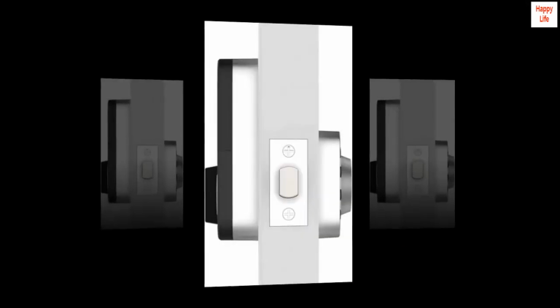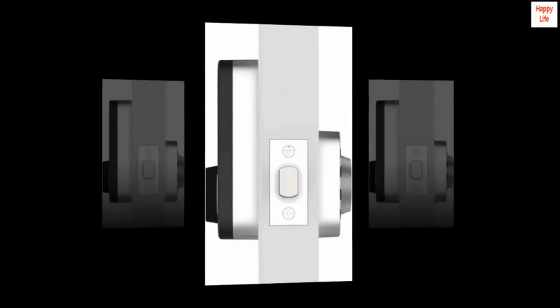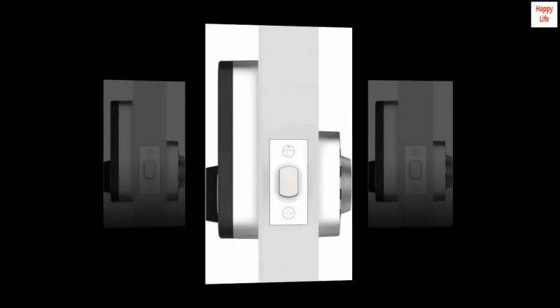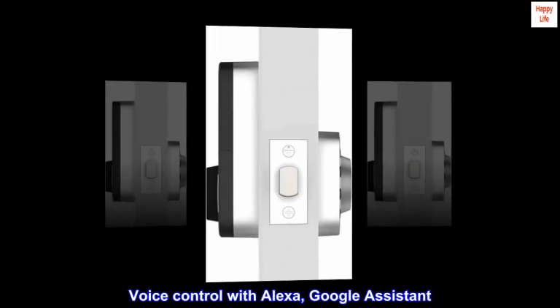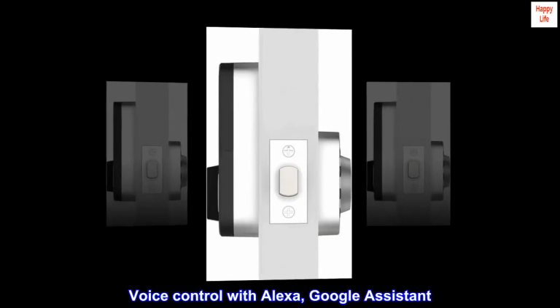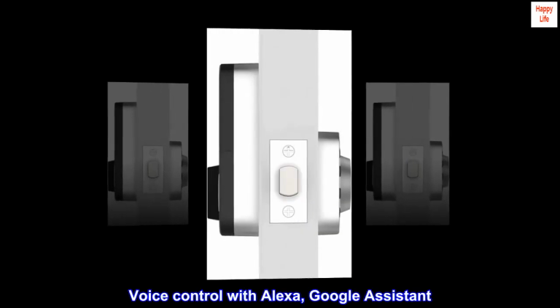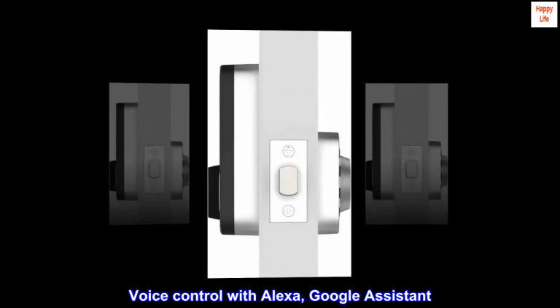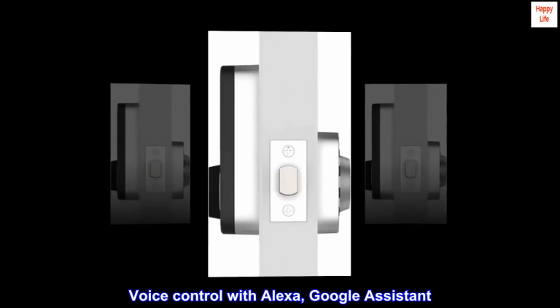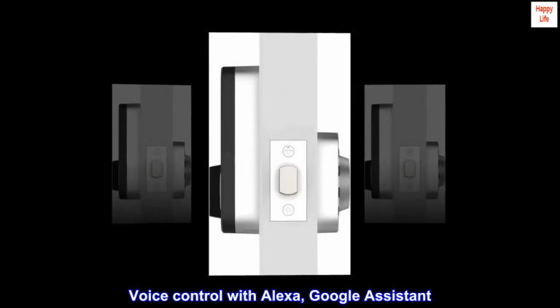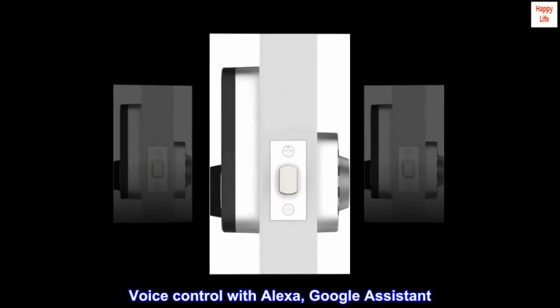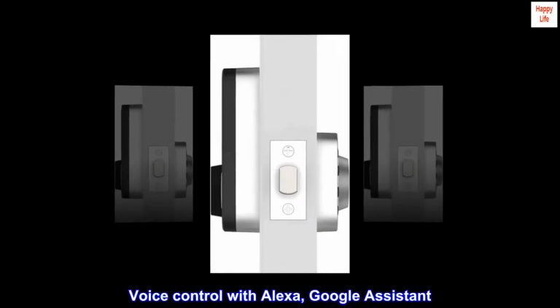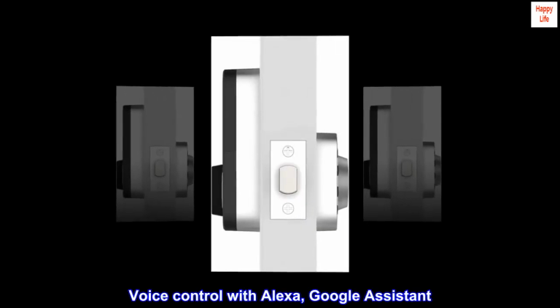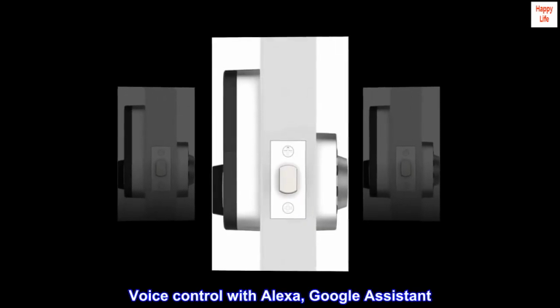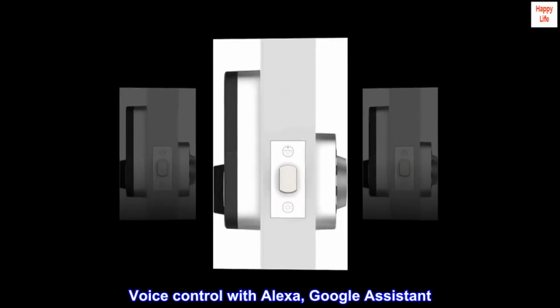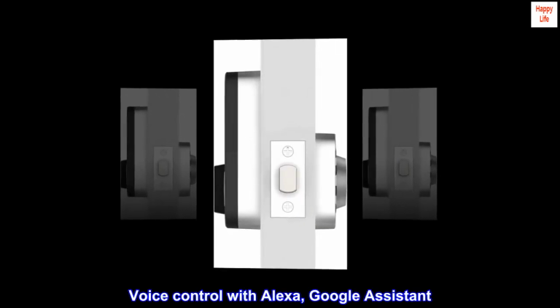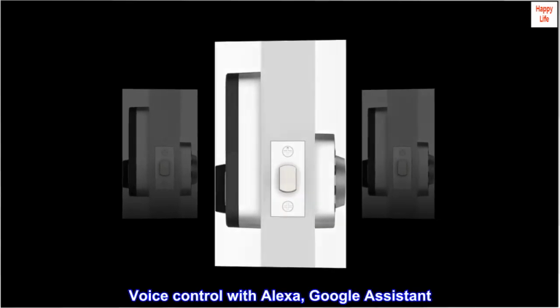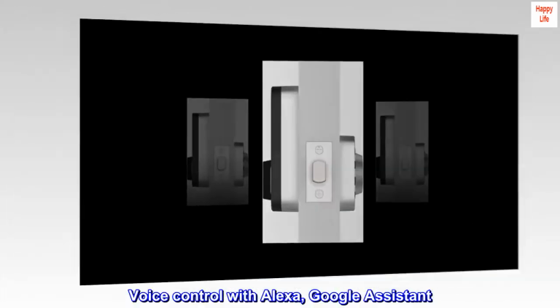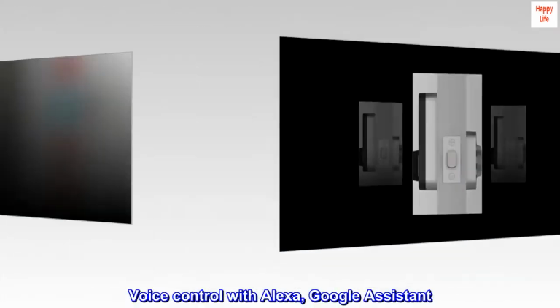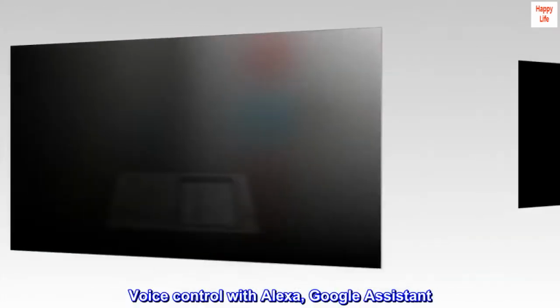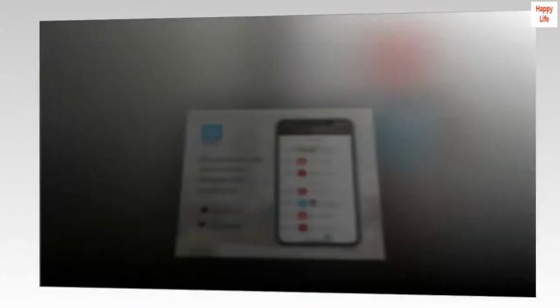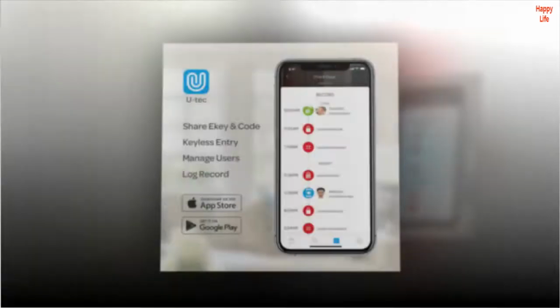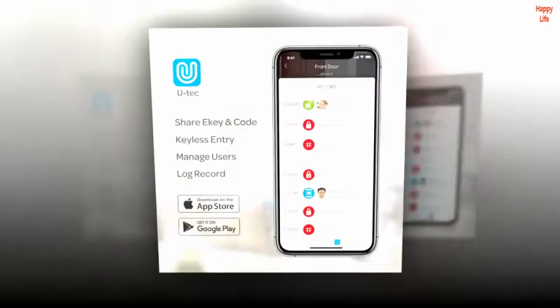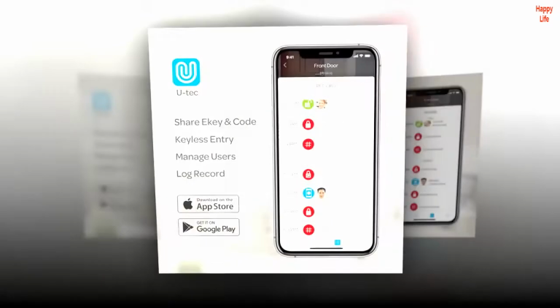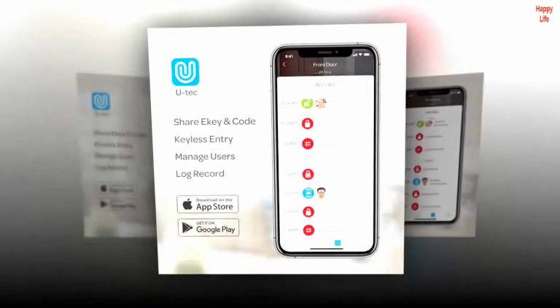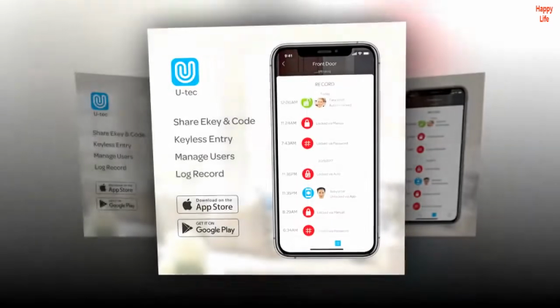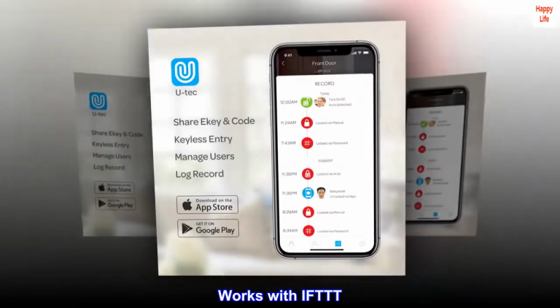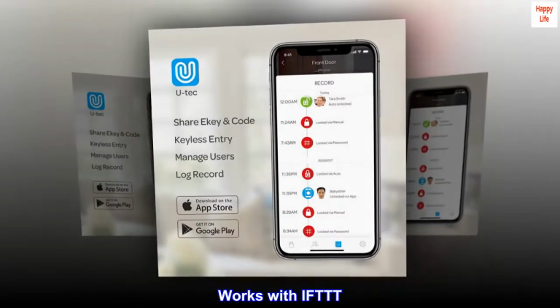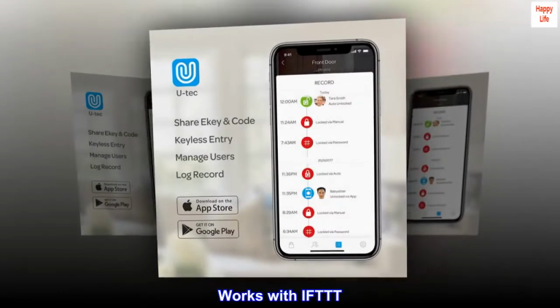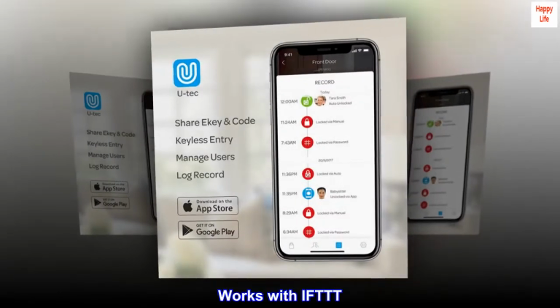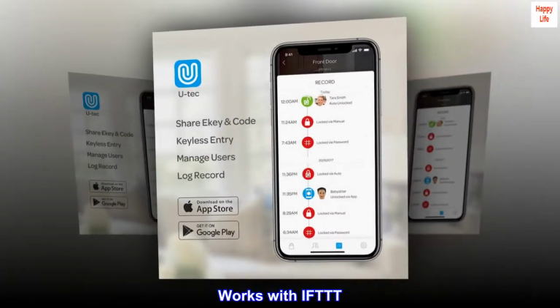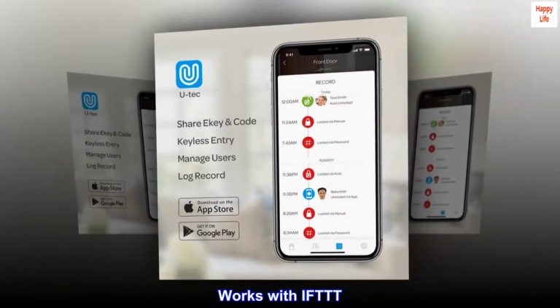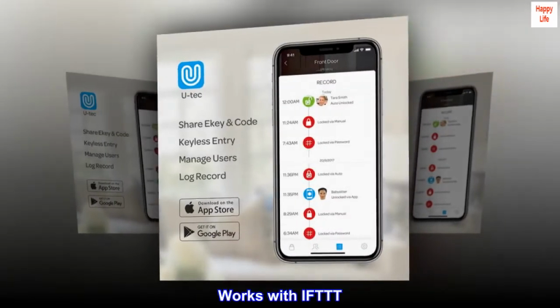Voice control with Alexa and Google Assistant. Works with IFTTT.